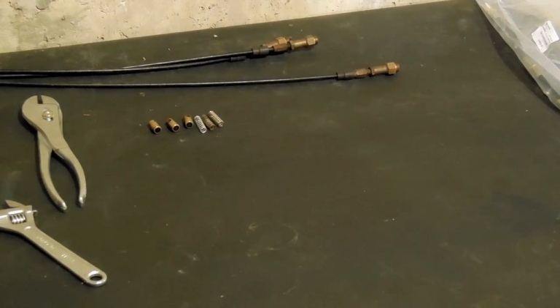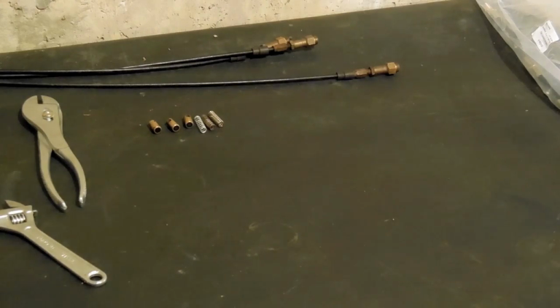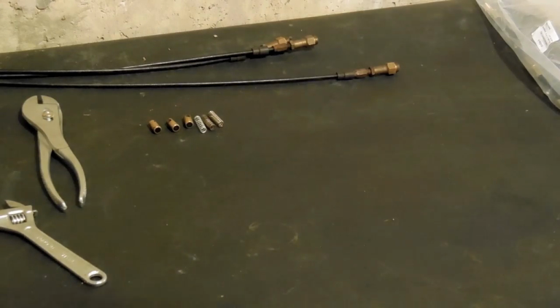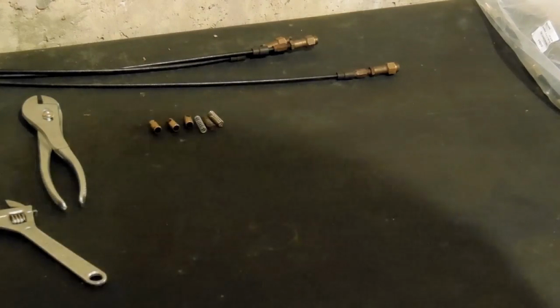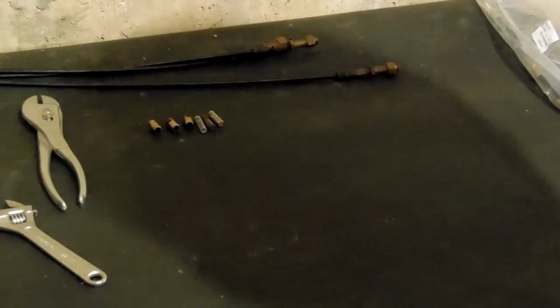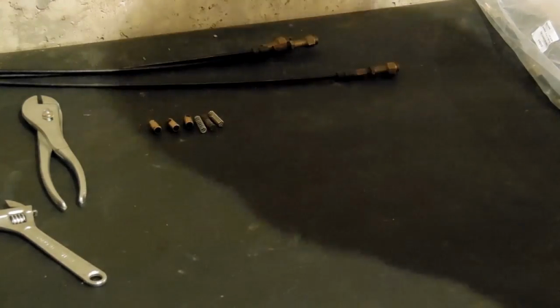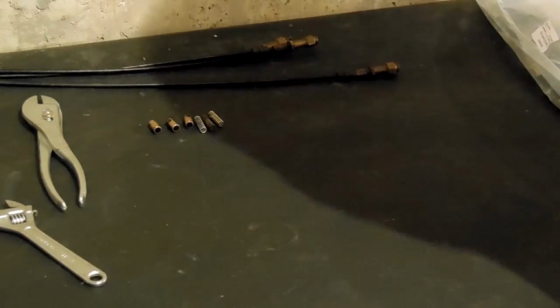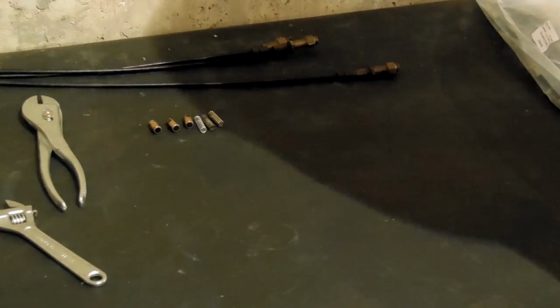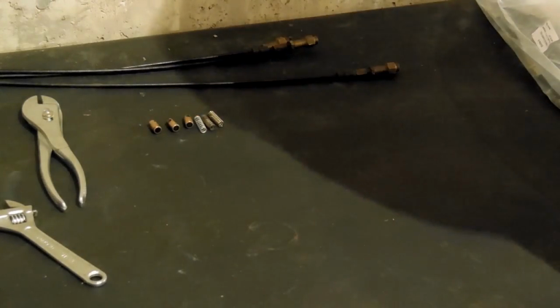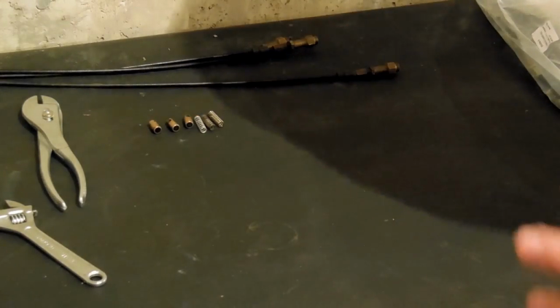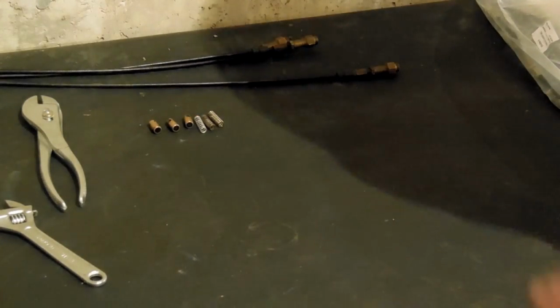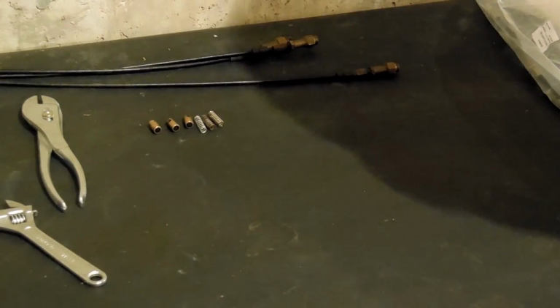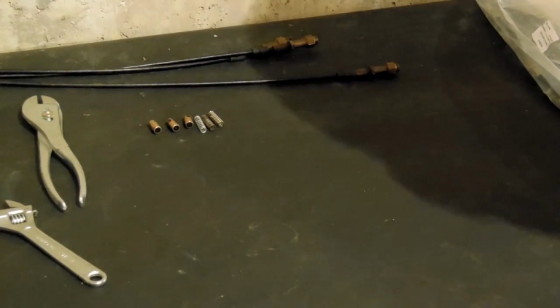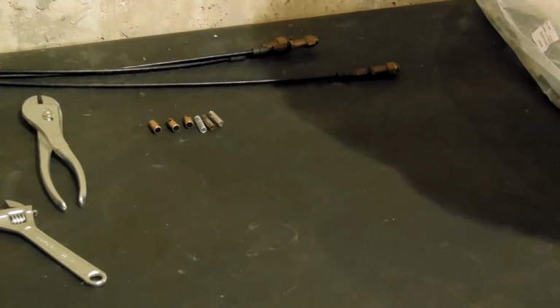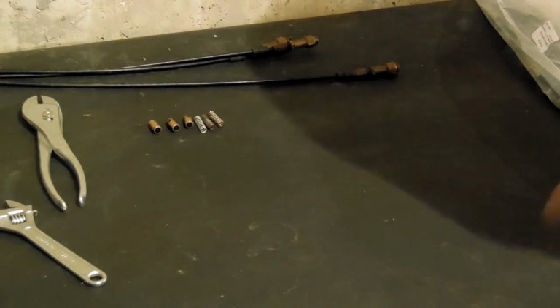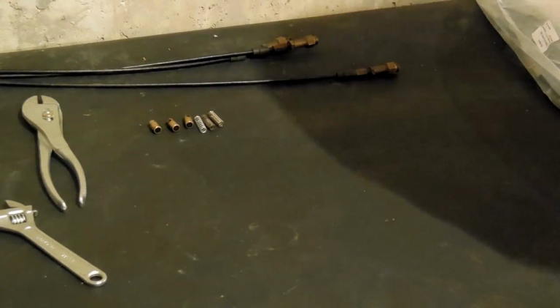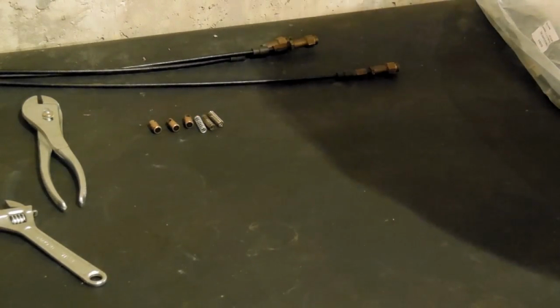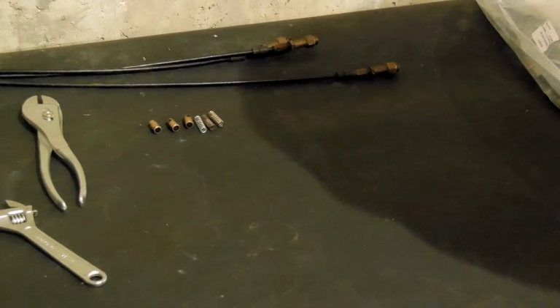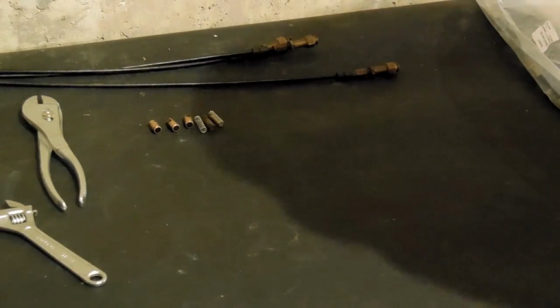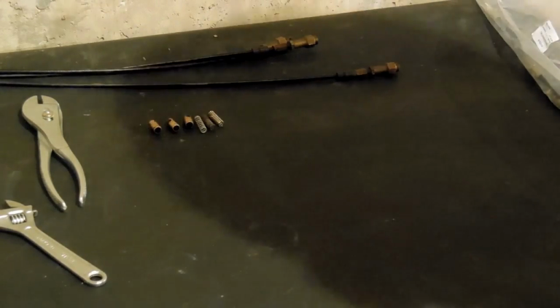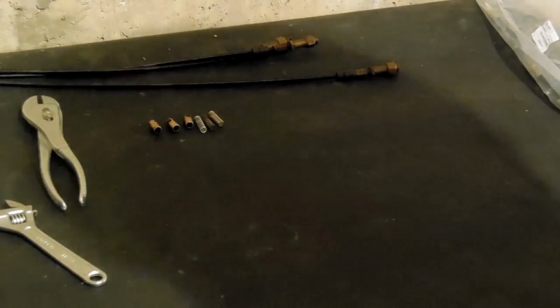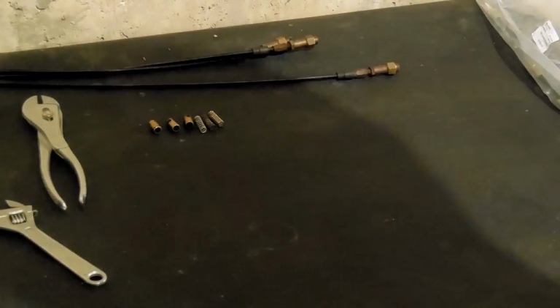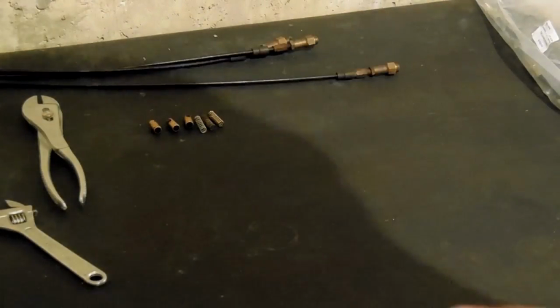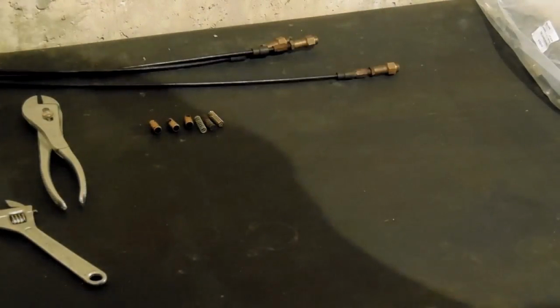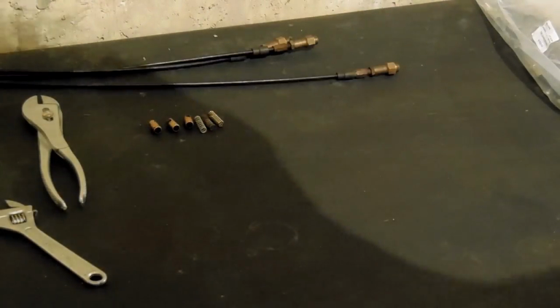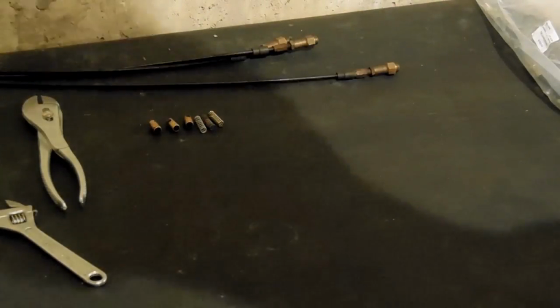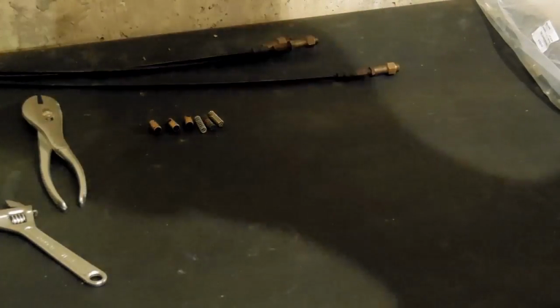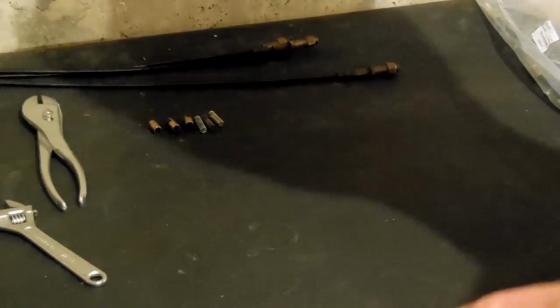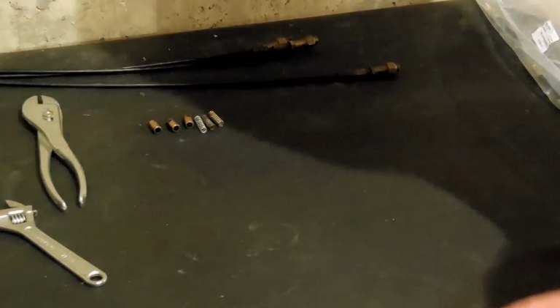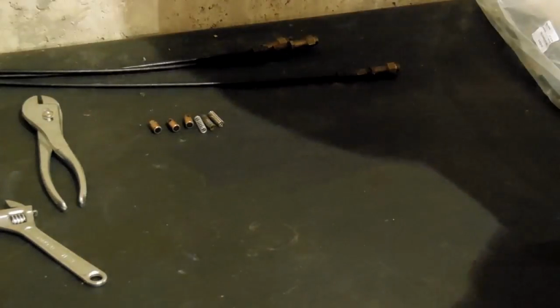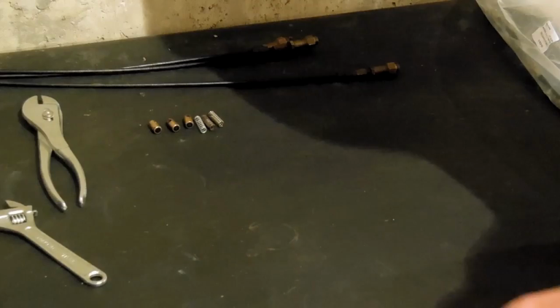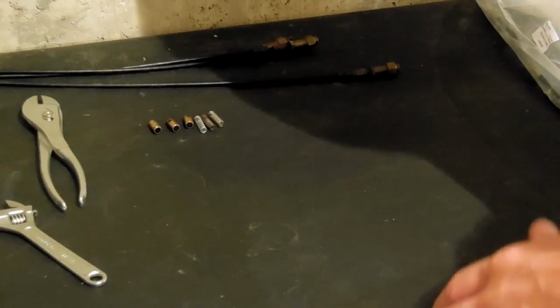Hey guys, welcome back. Going to be installing the choke cable and choke plungers on the carbs.